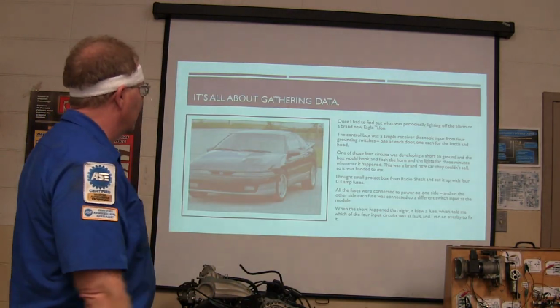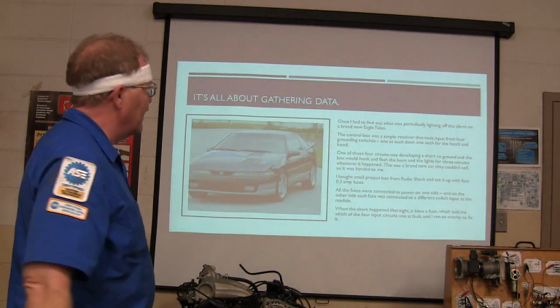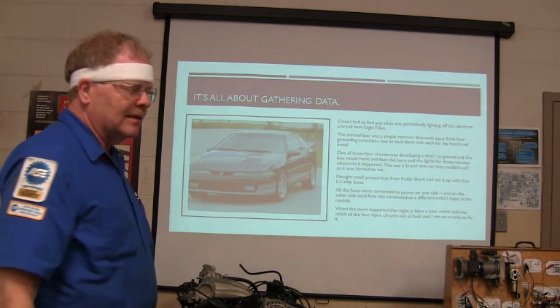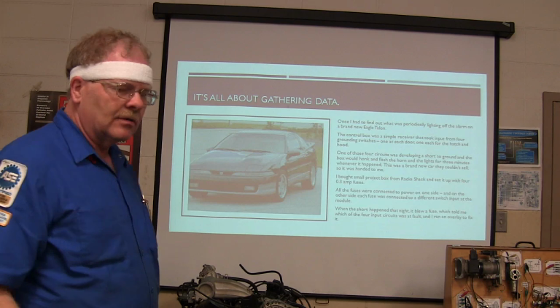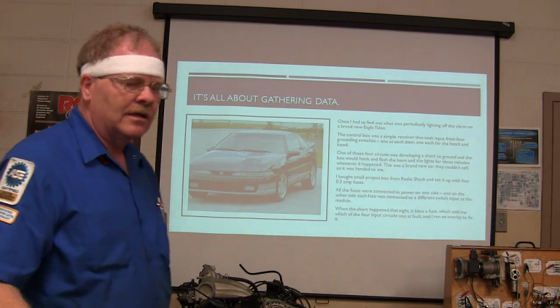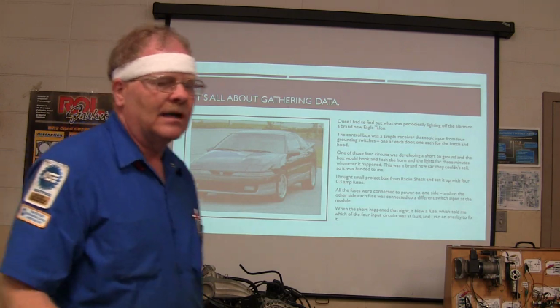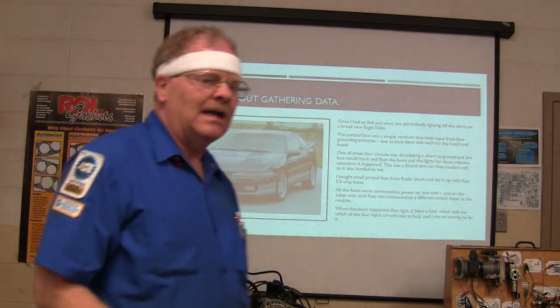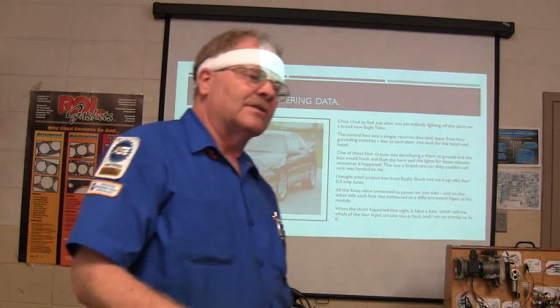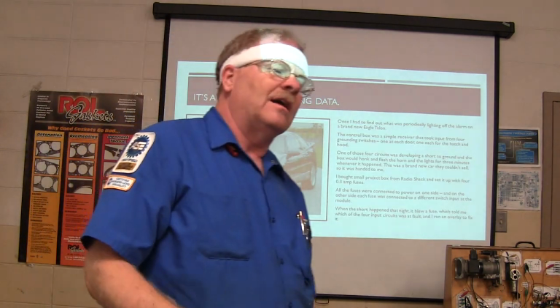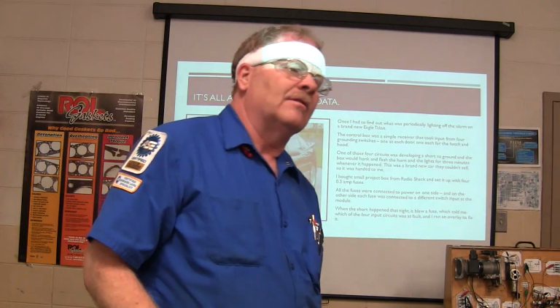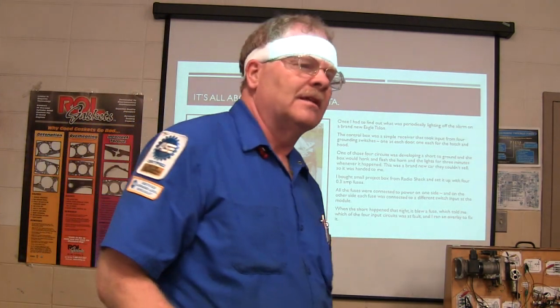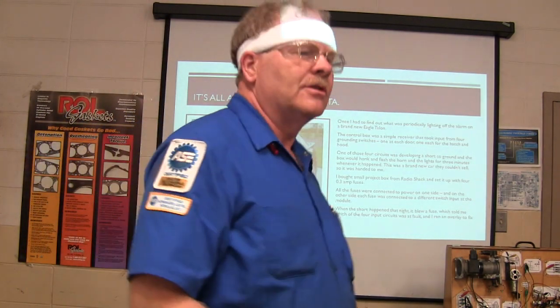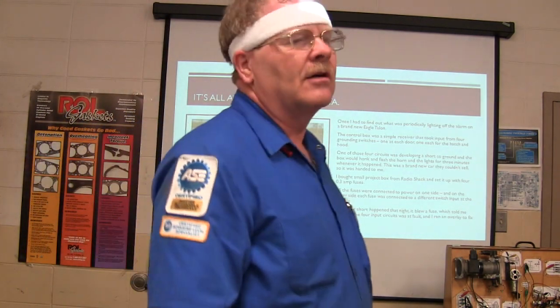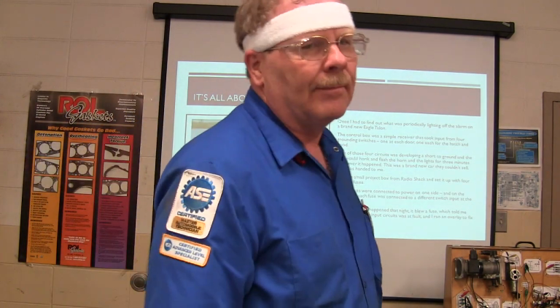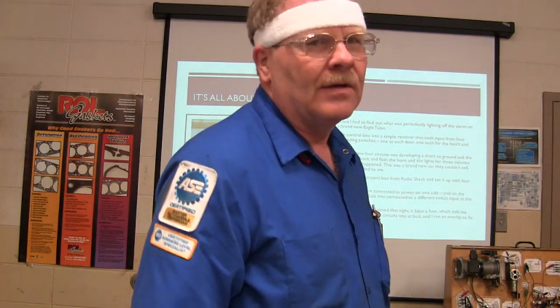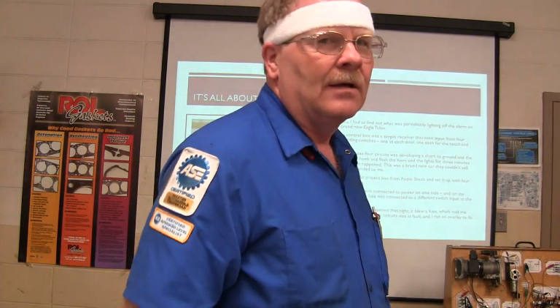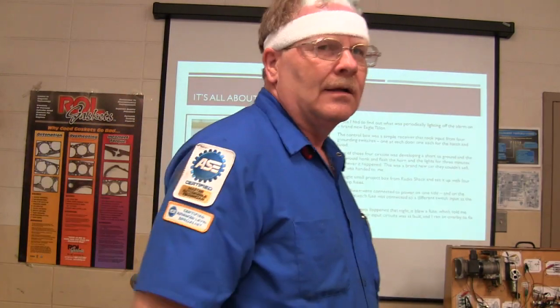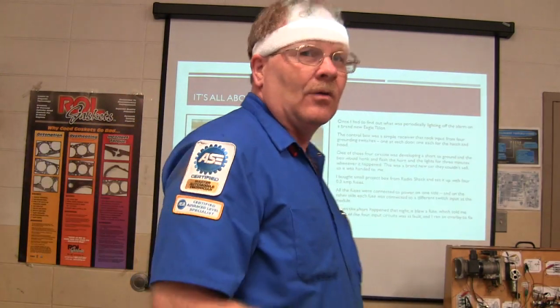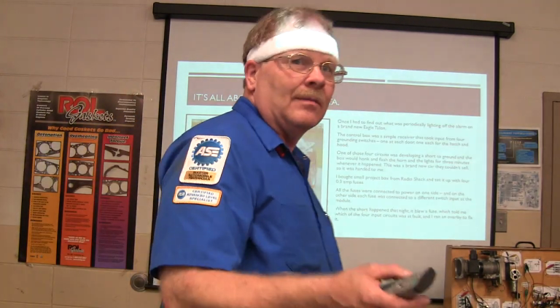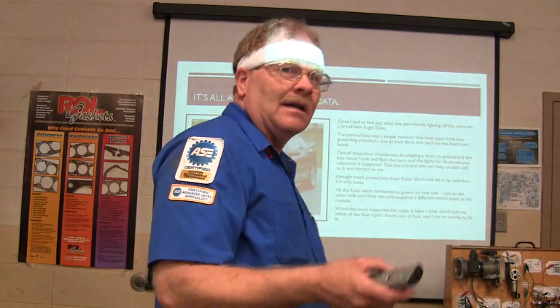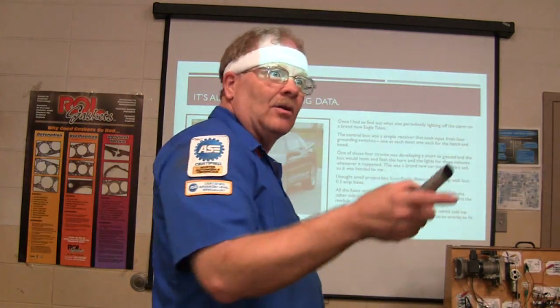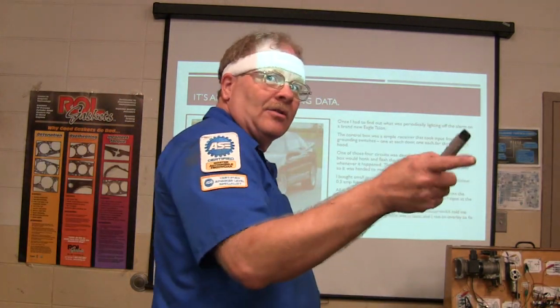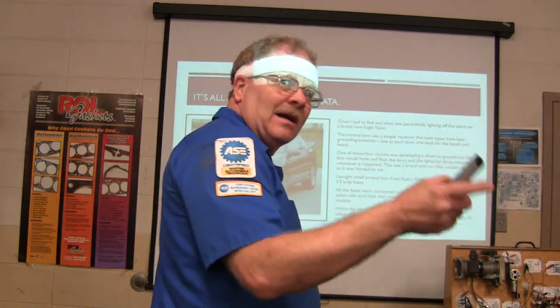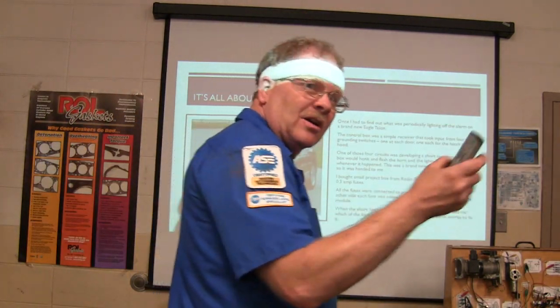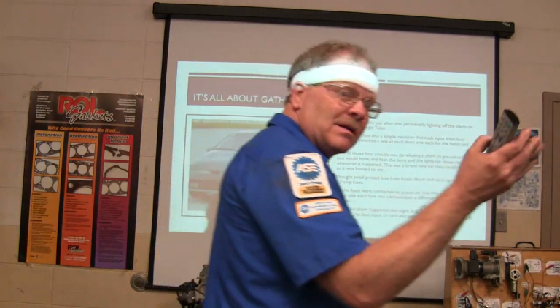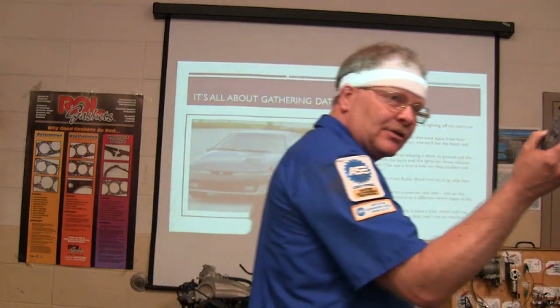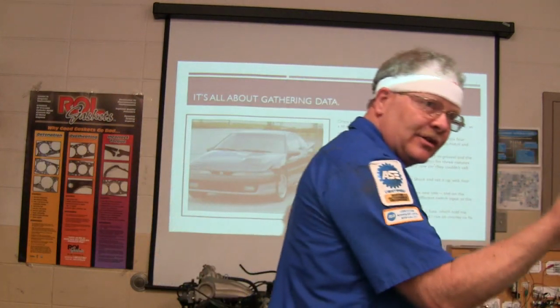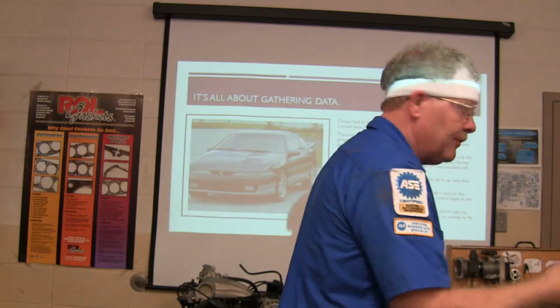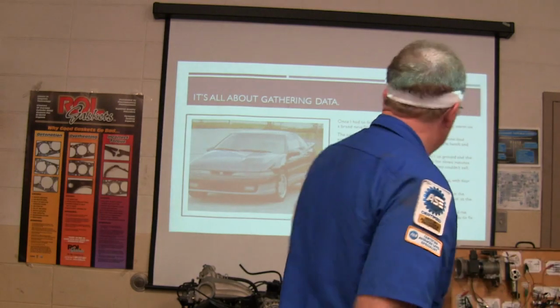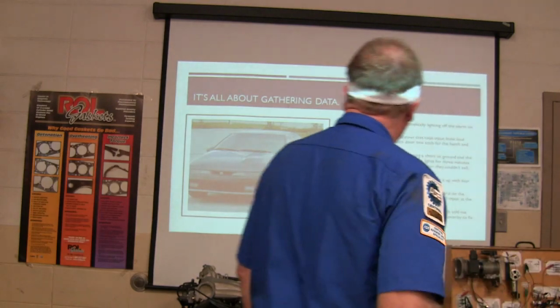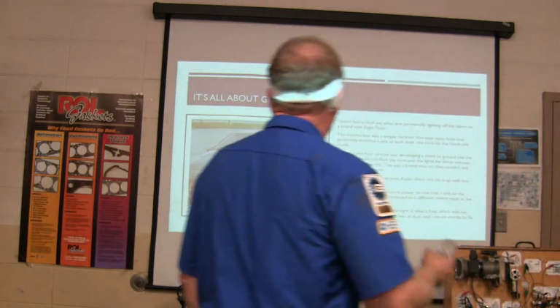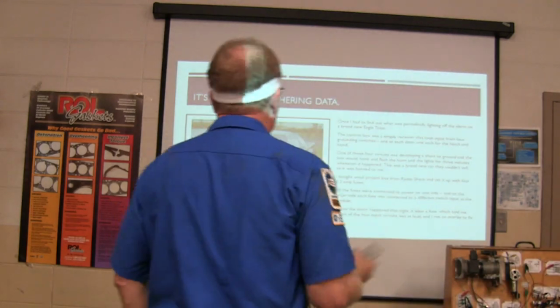Everybody that's a really good mechanic is going to have a little engineer in them. You're going to build stuff.